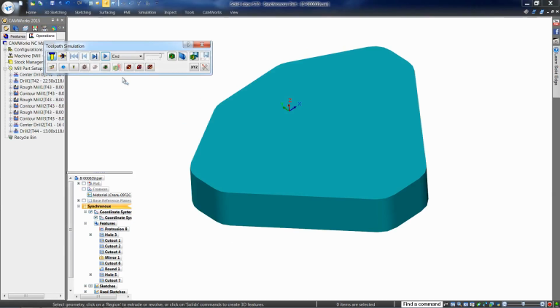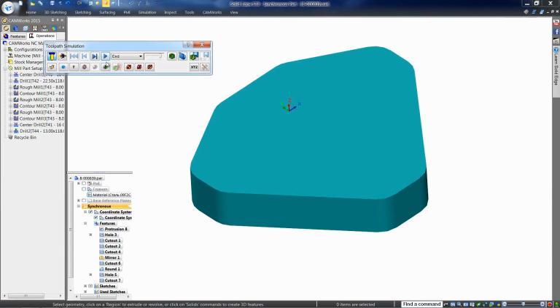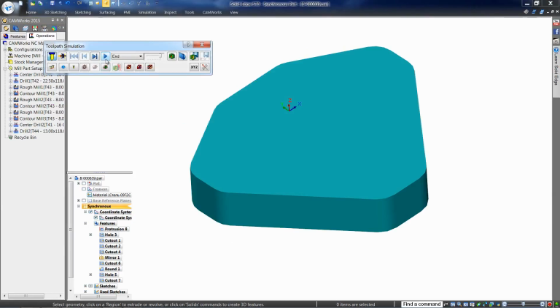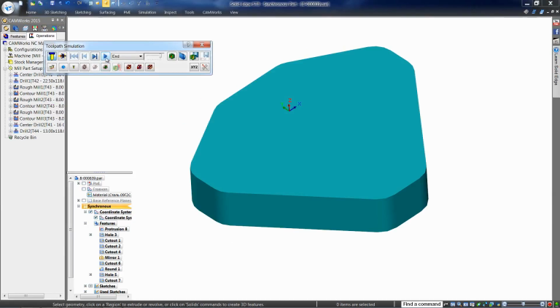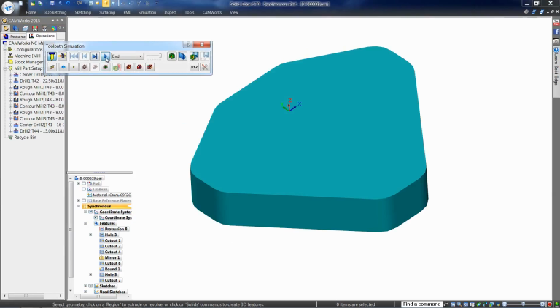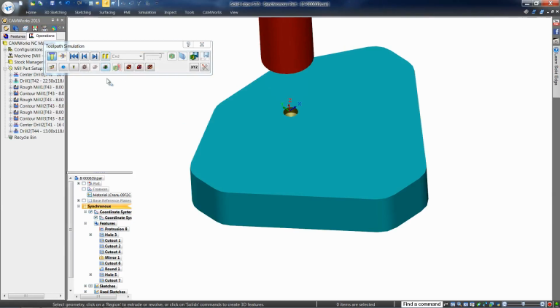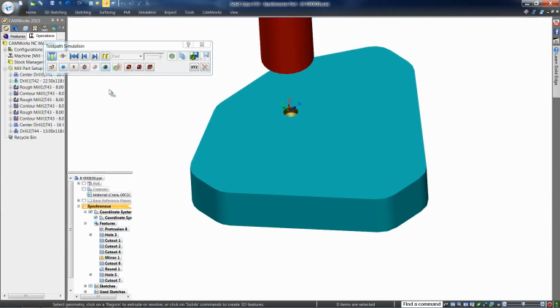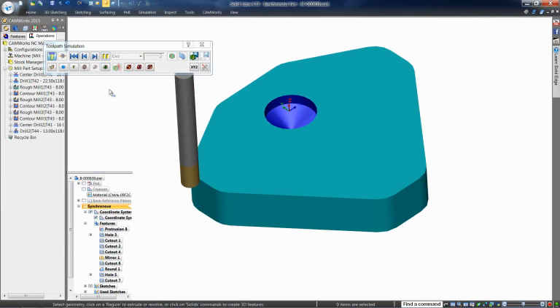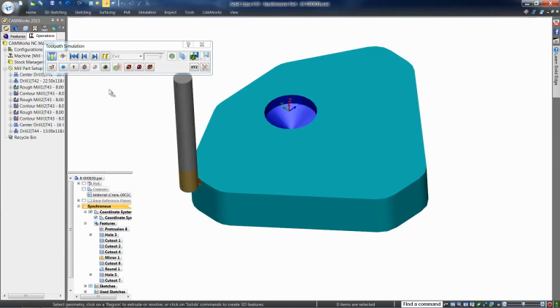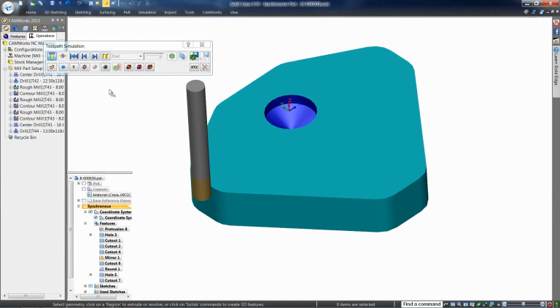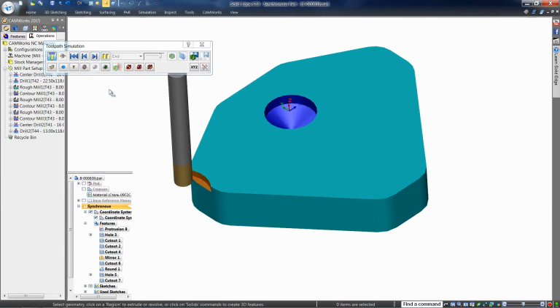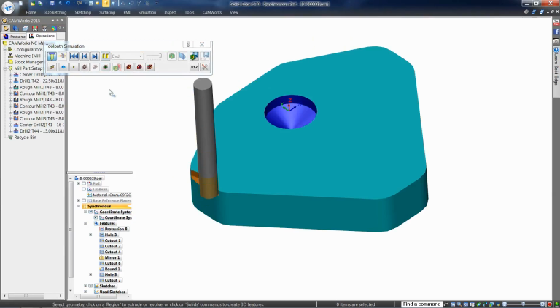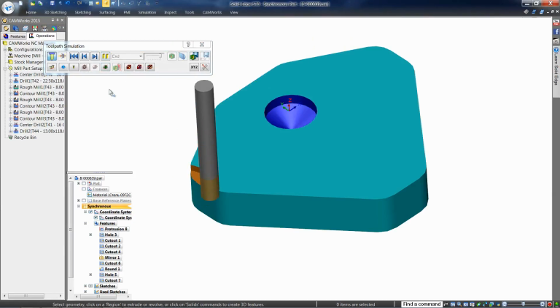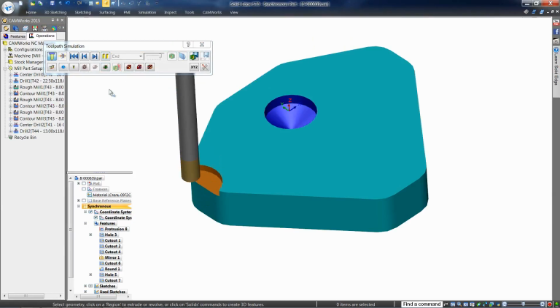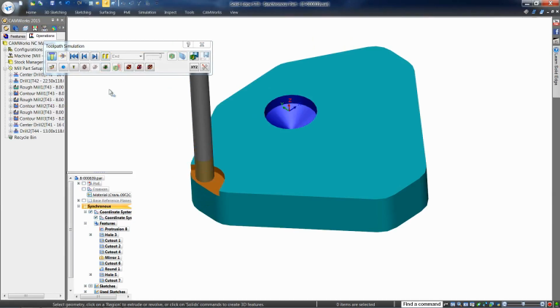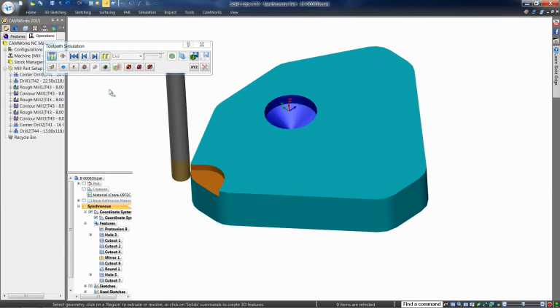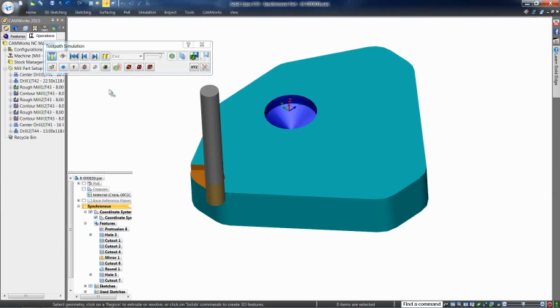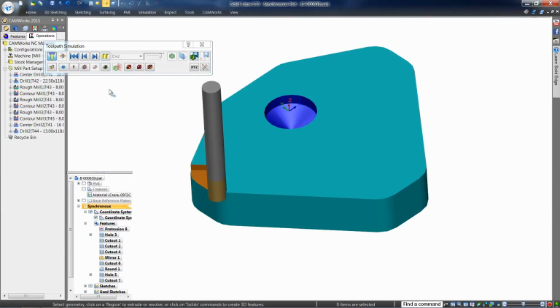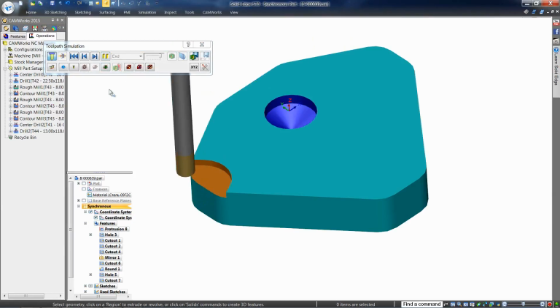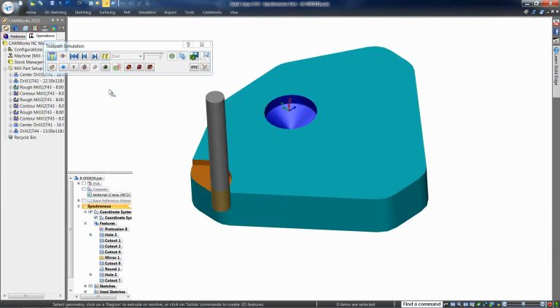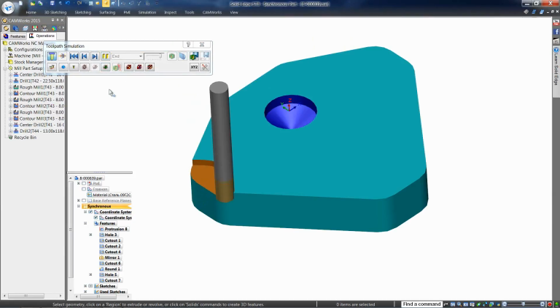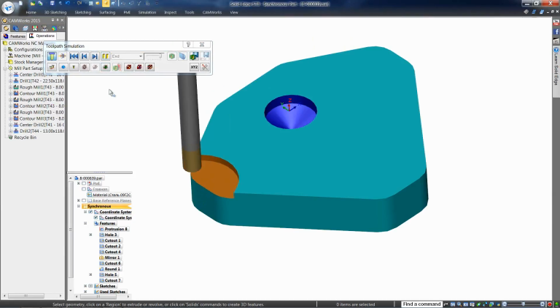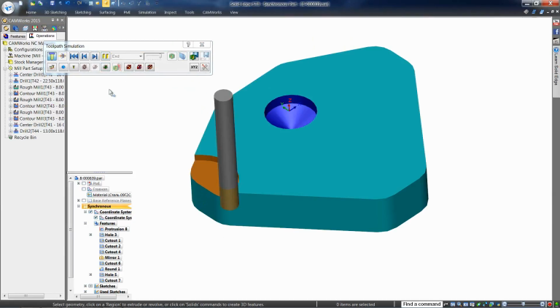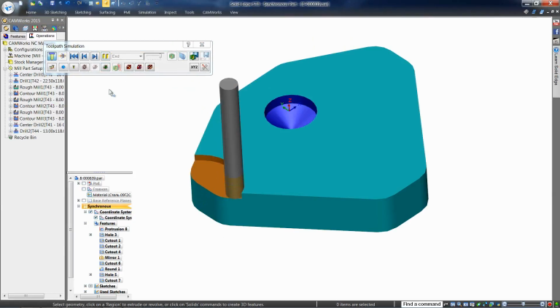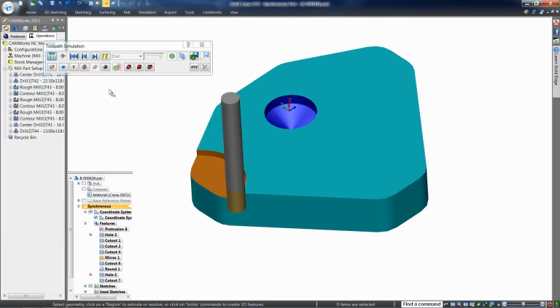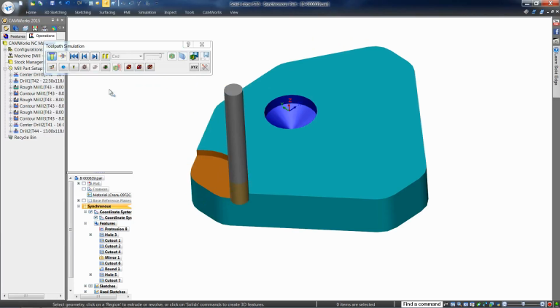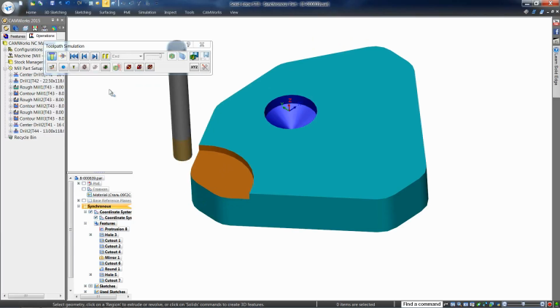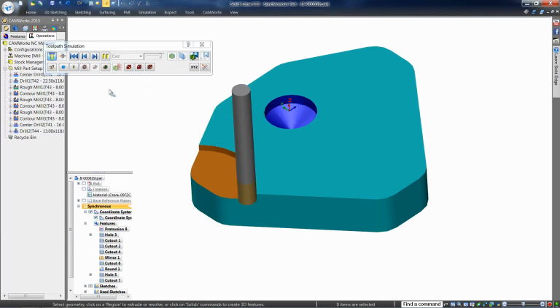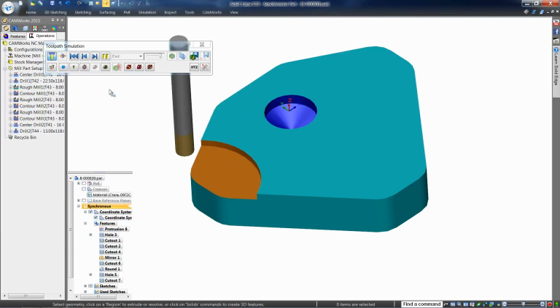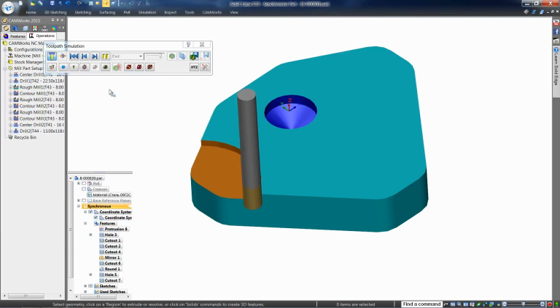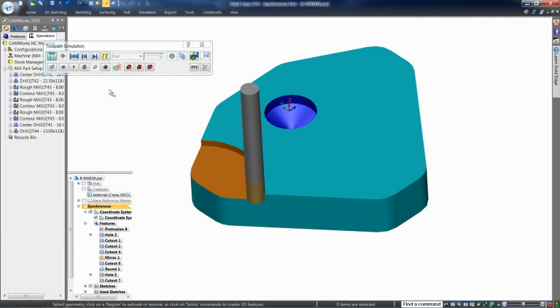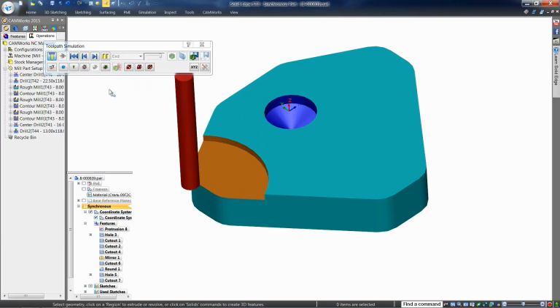SOLIDEDGE and CAMWORKS are a great combination for prismatic part machining.